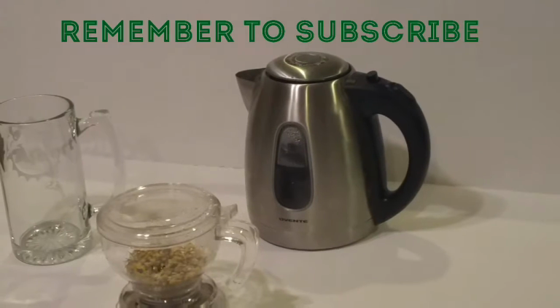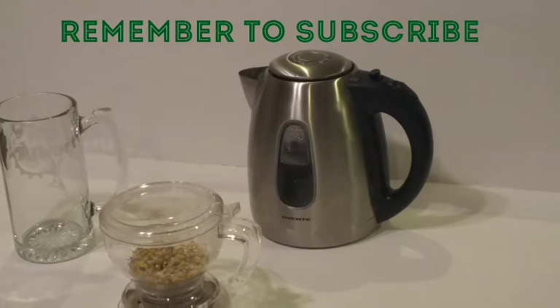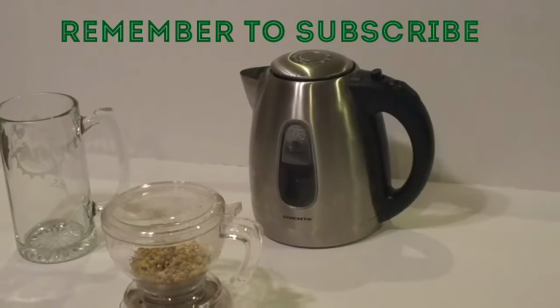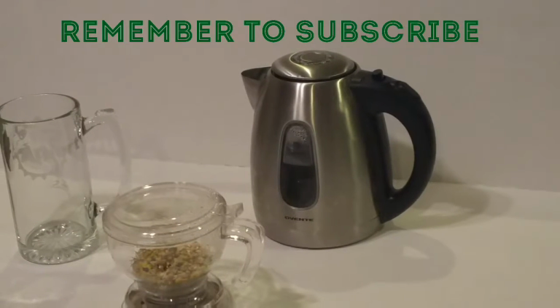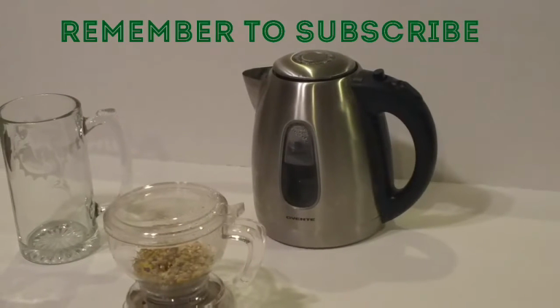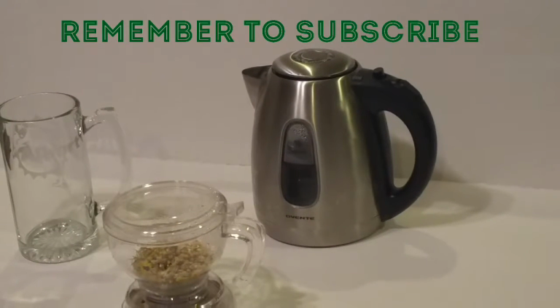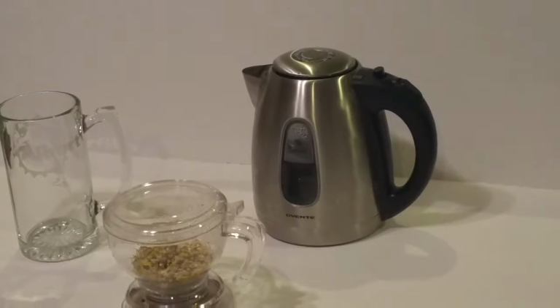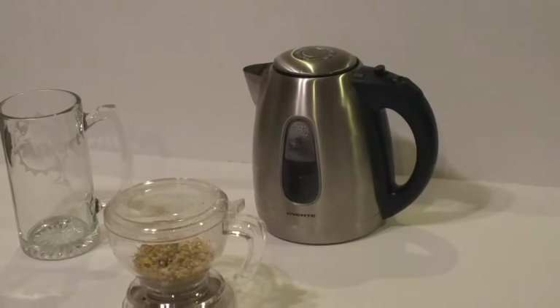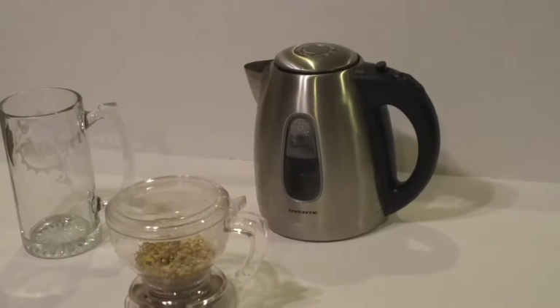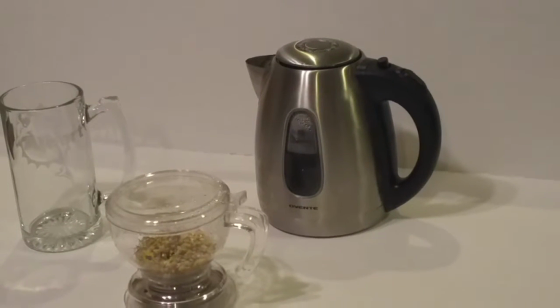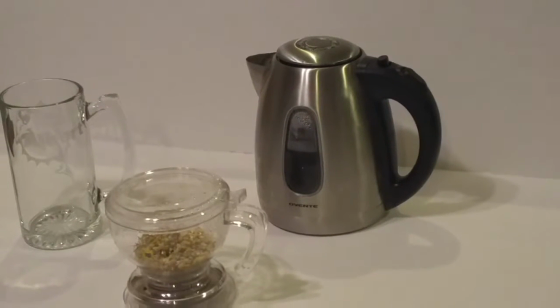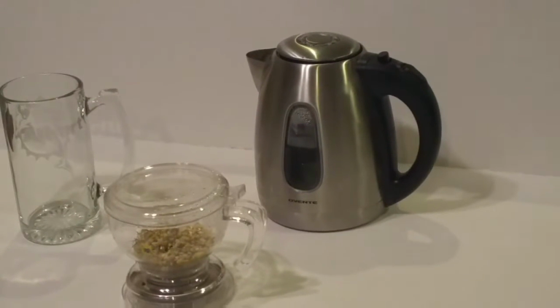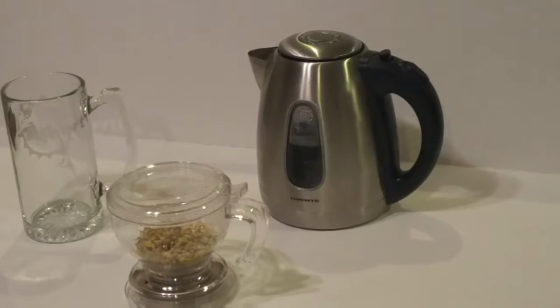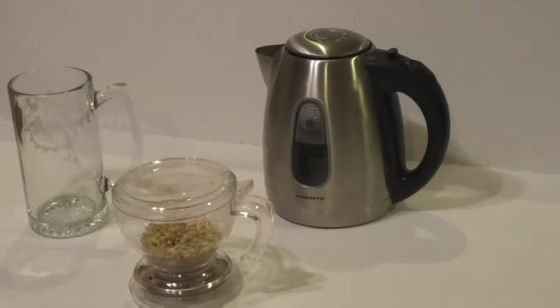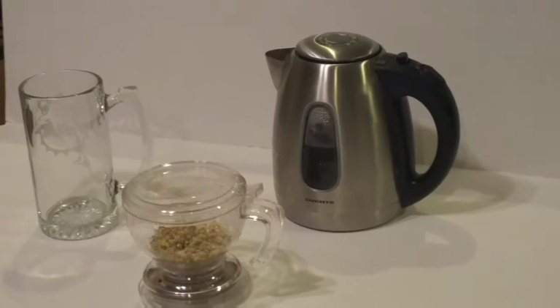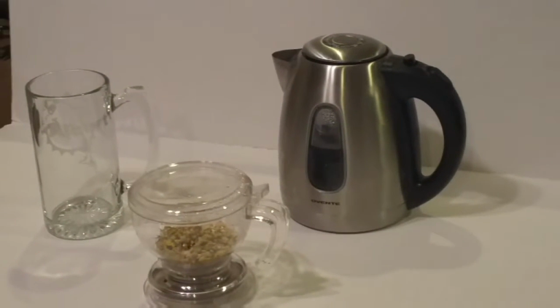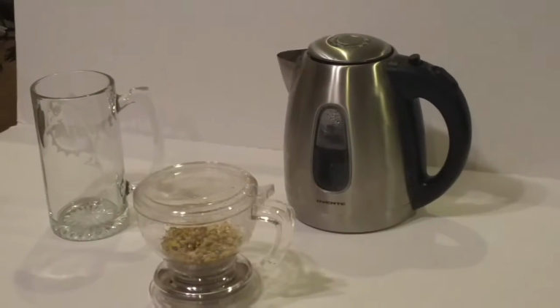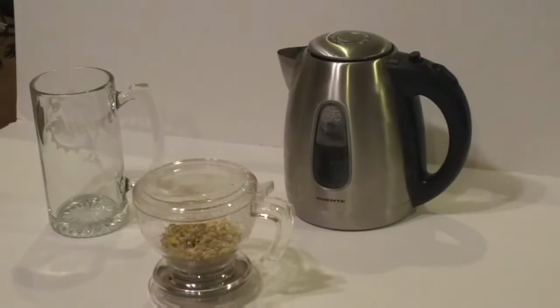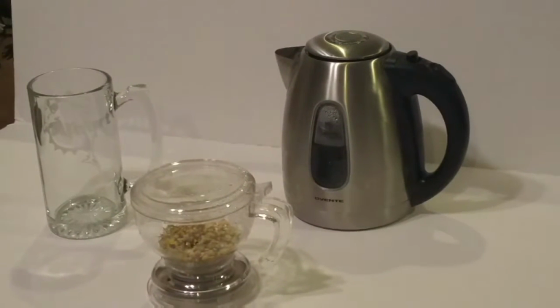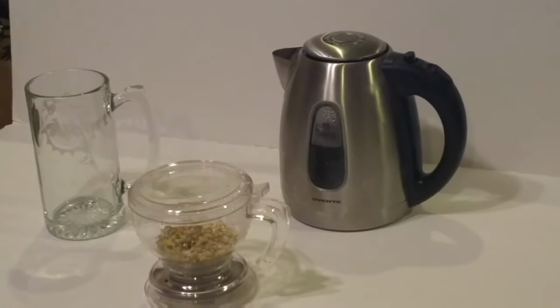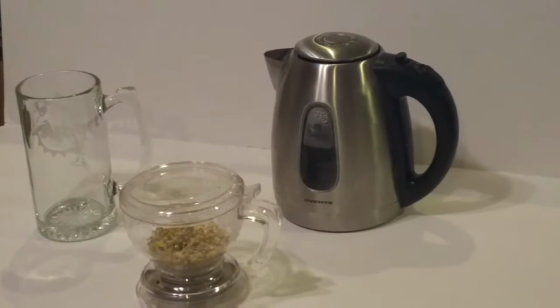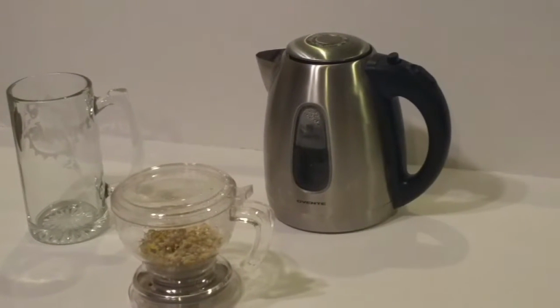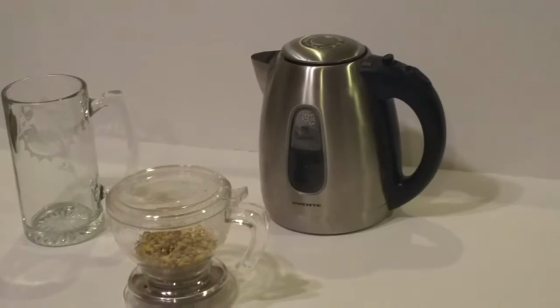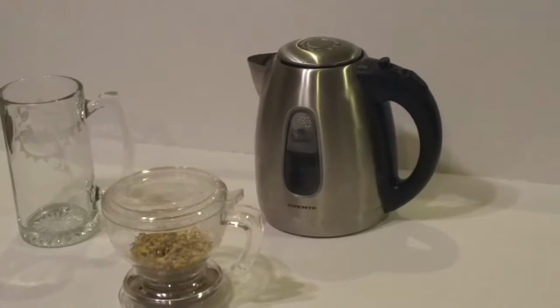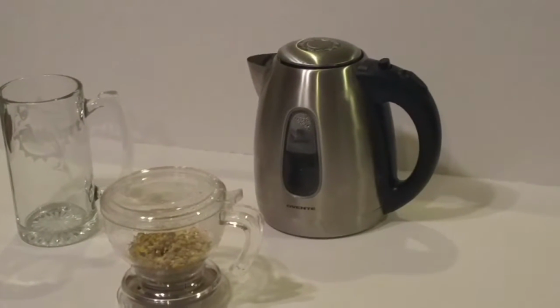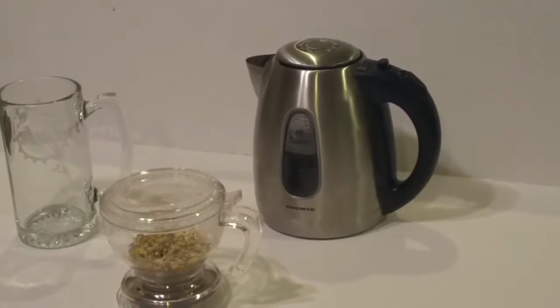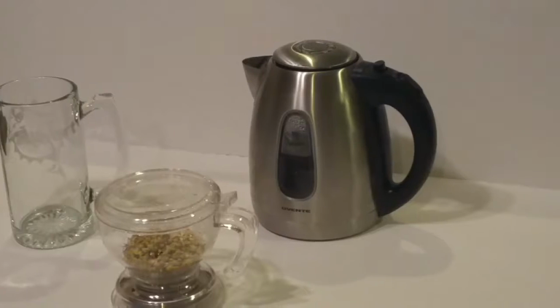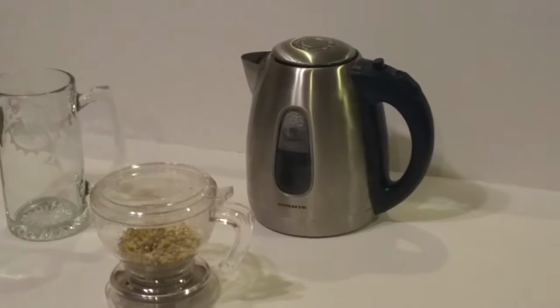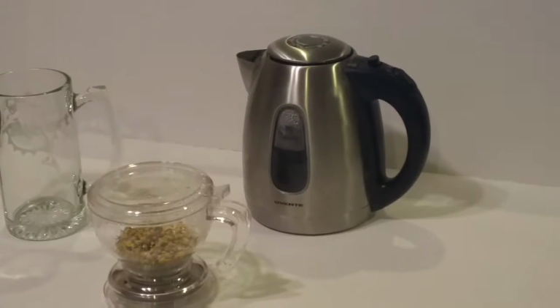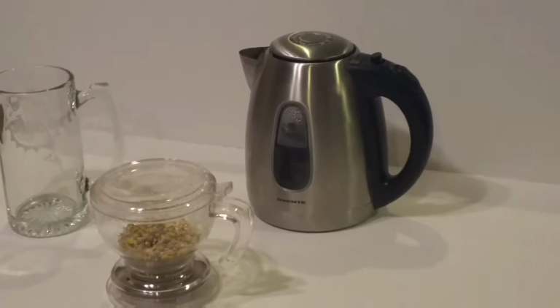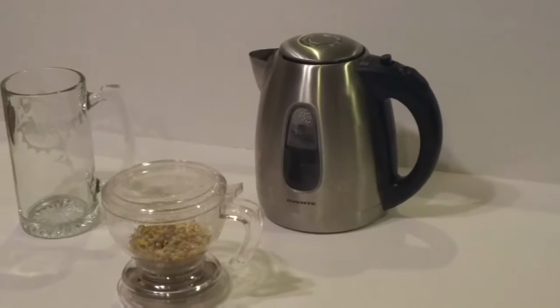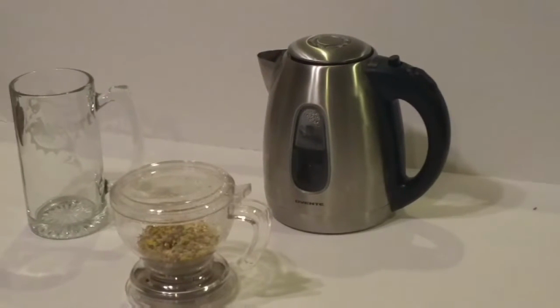Today we're reviewing the Zen Primosa. It's a tea infuser, tea pot, and also a coffee infuser.